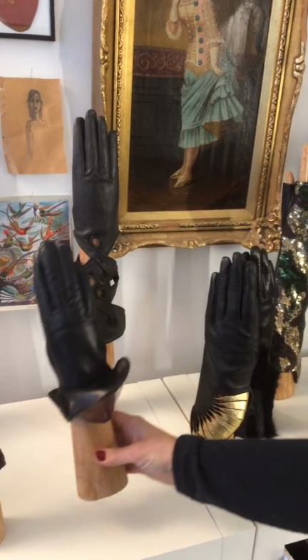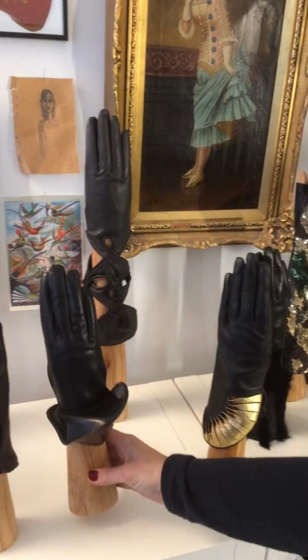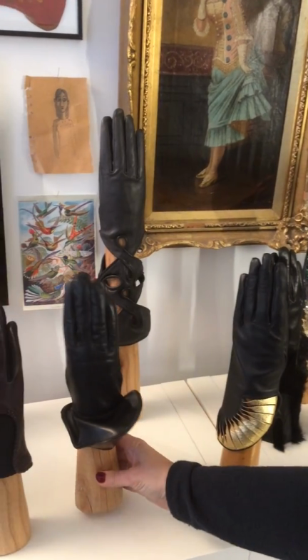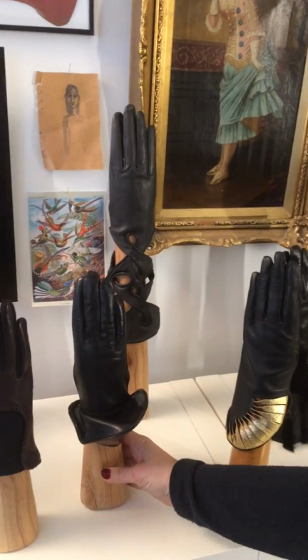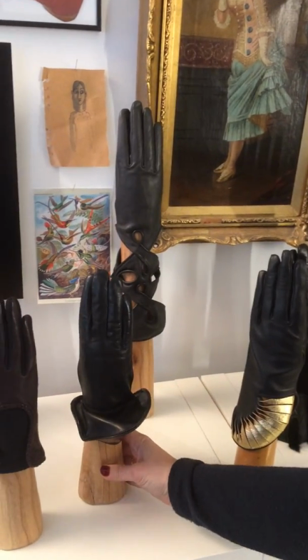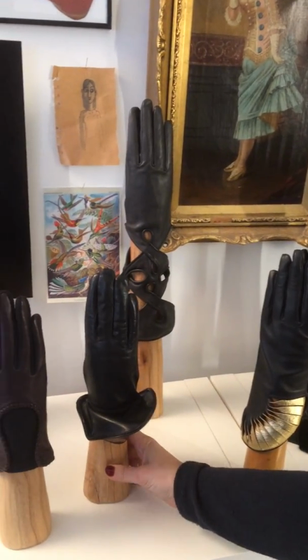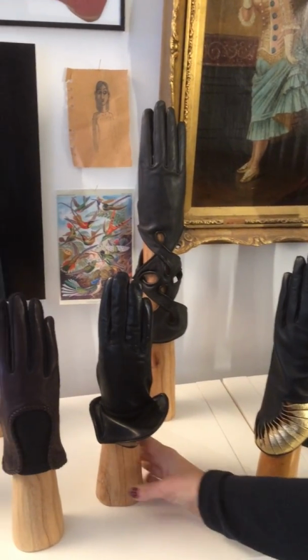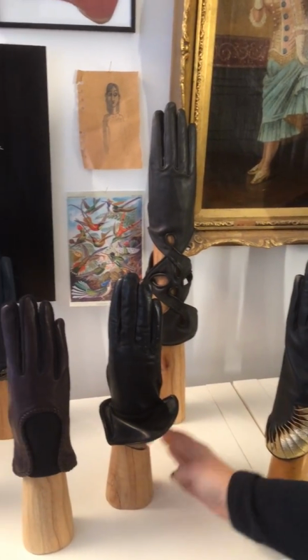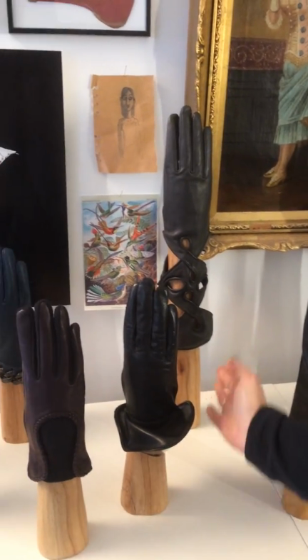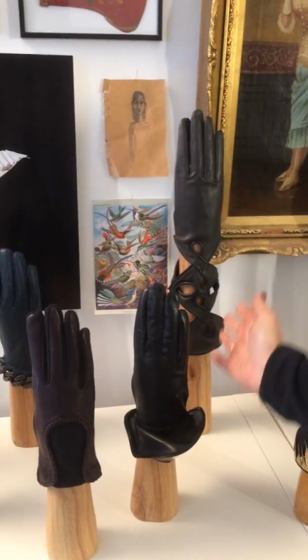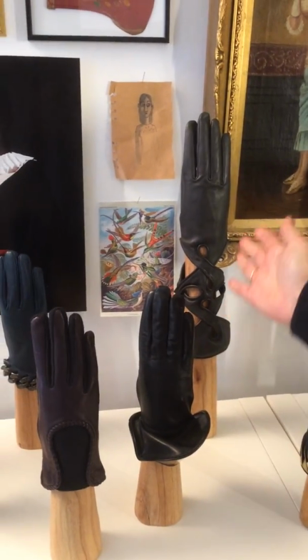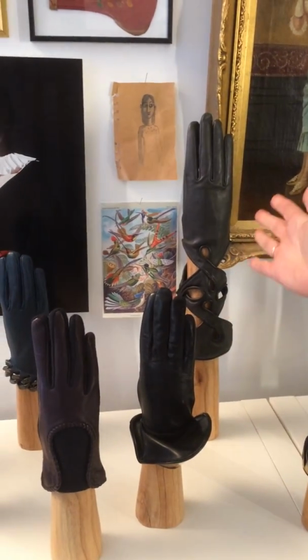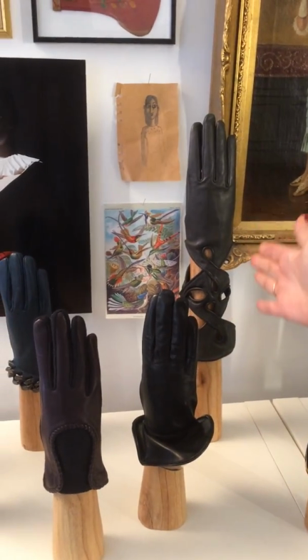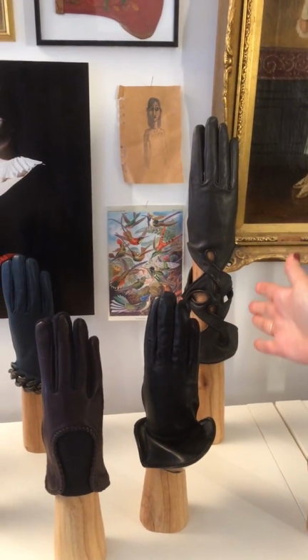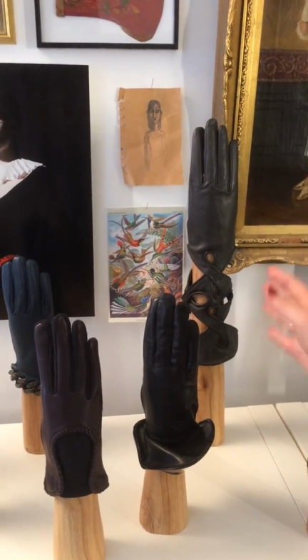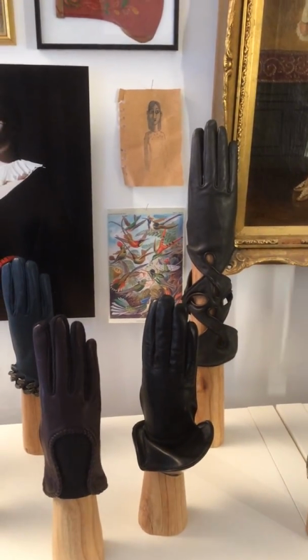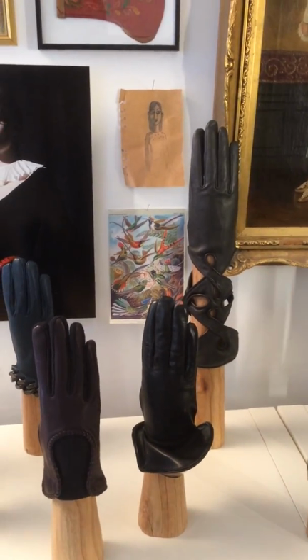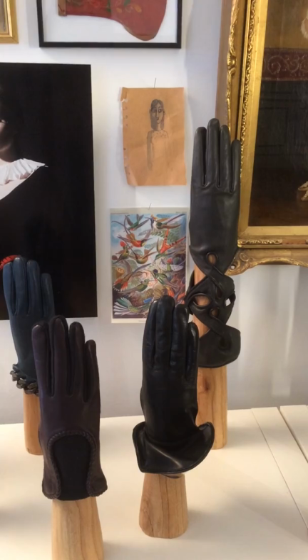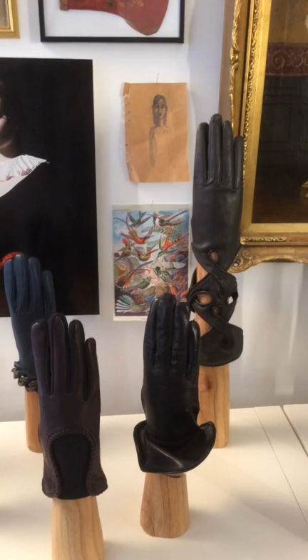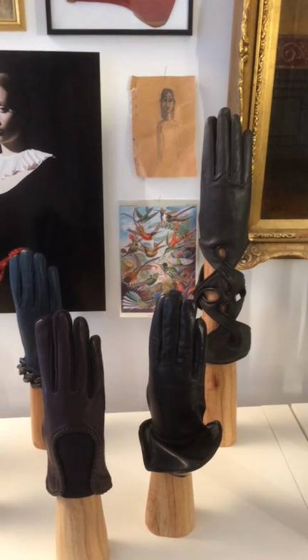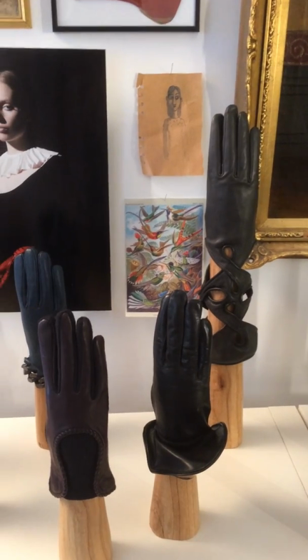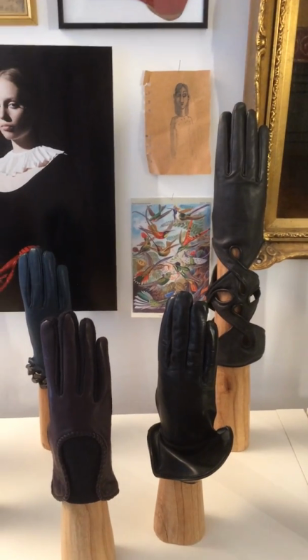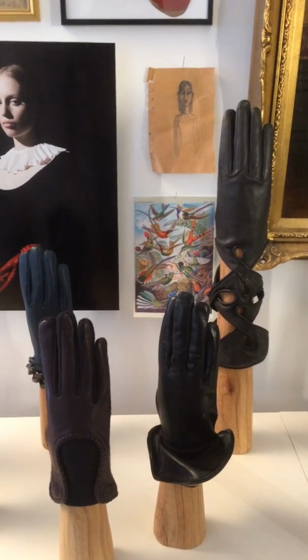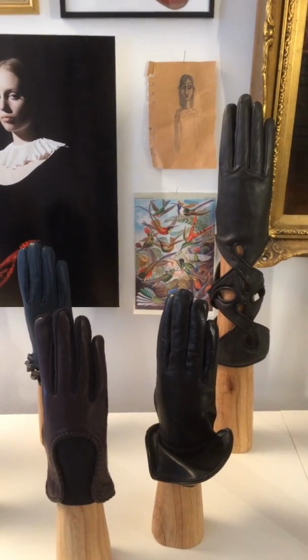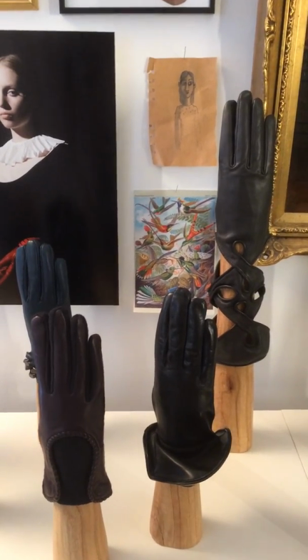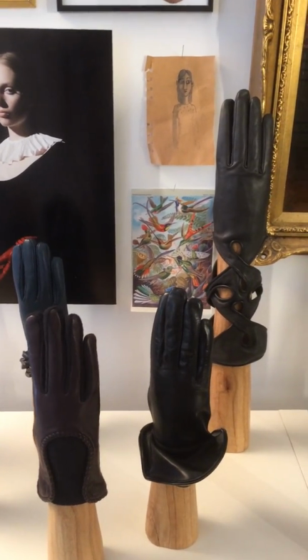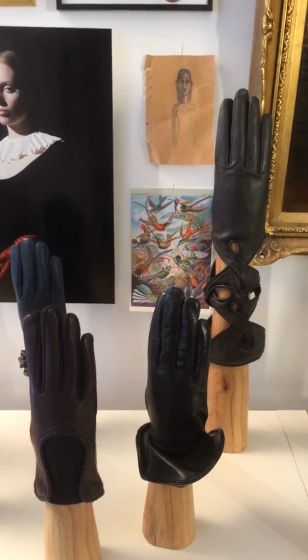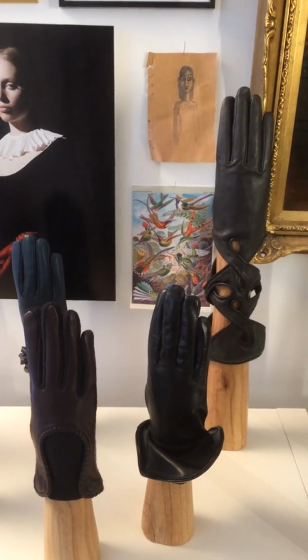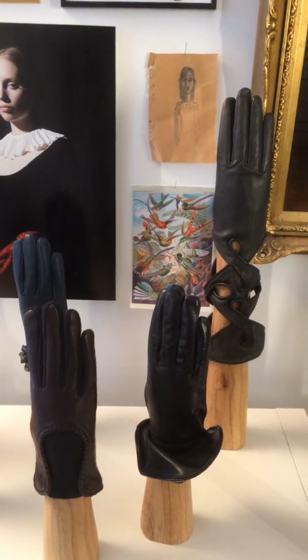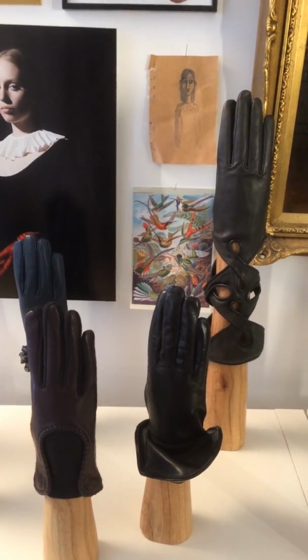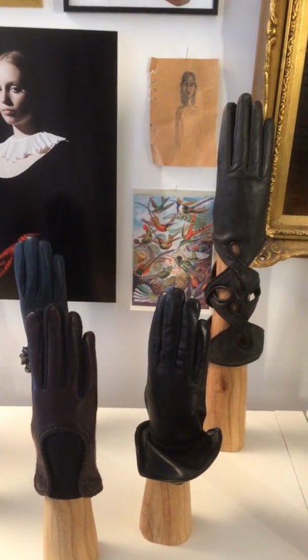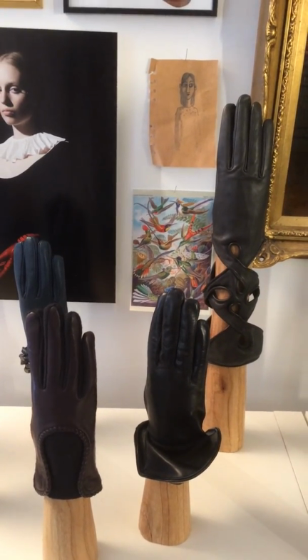And this is the New York model. That's more an elegant leather bracelet around your wrist.